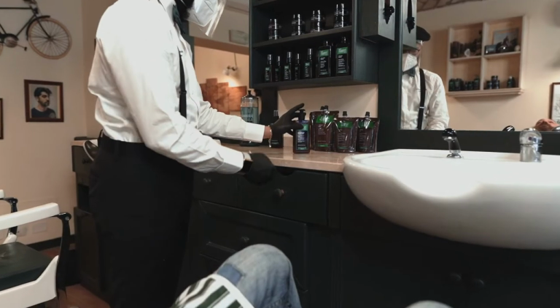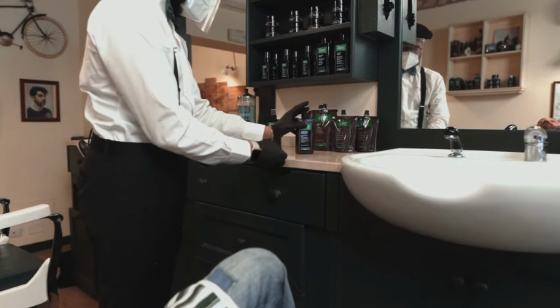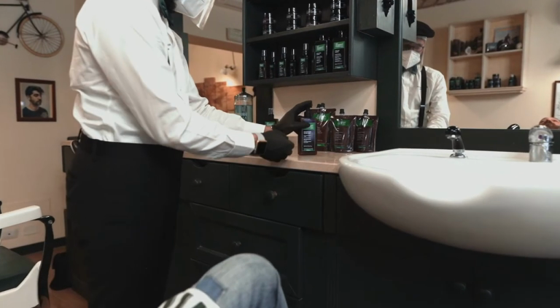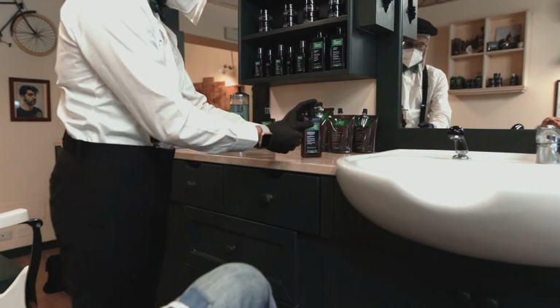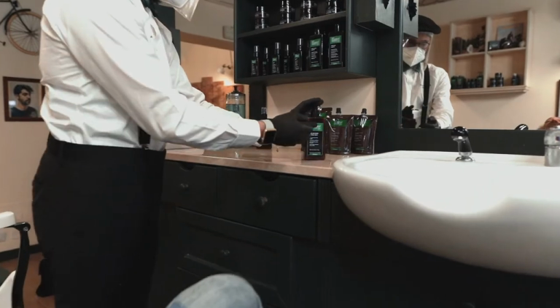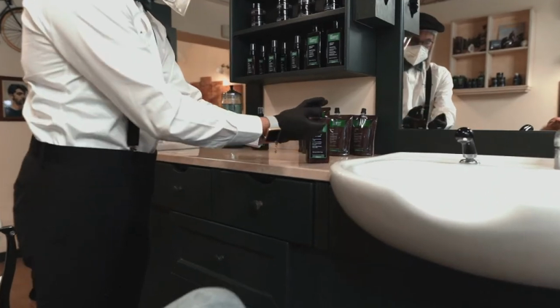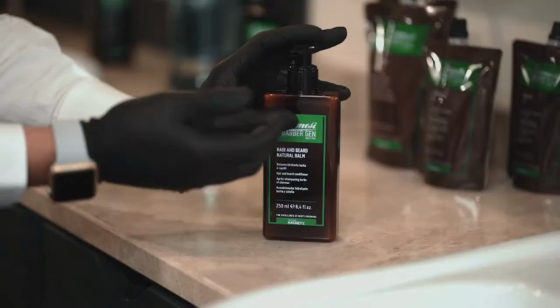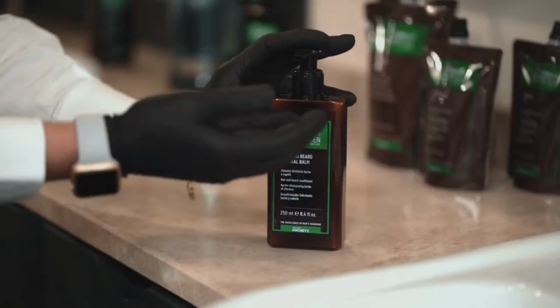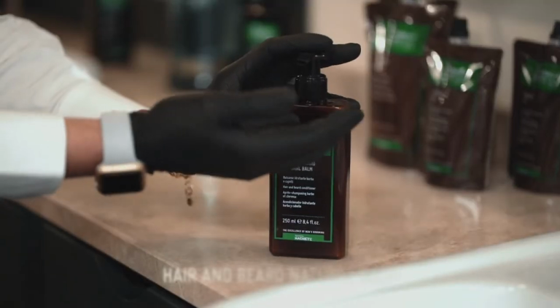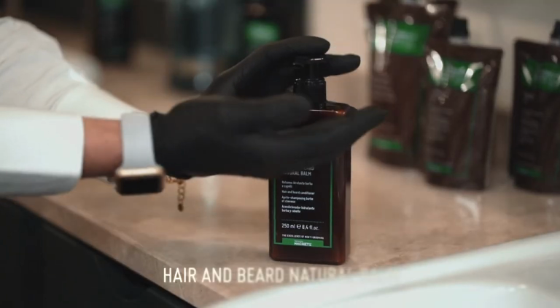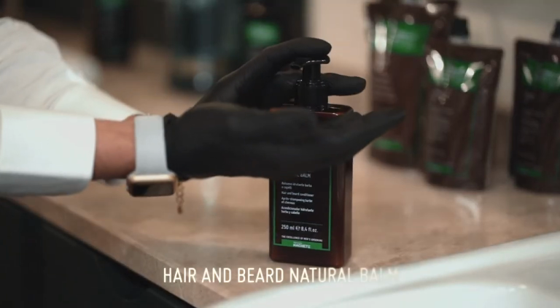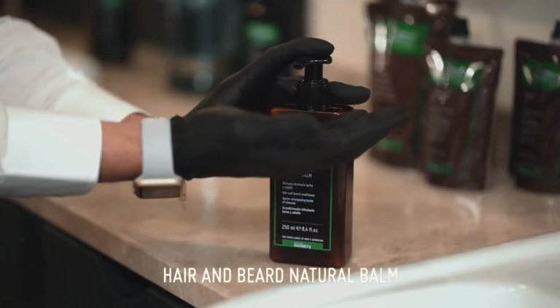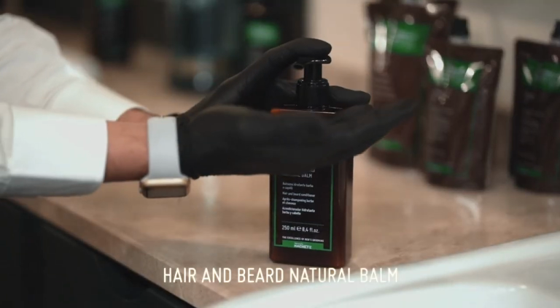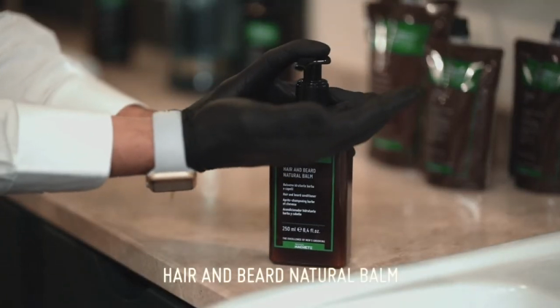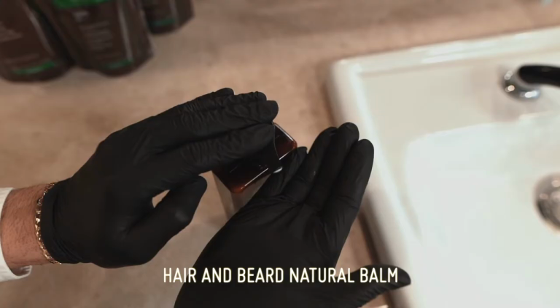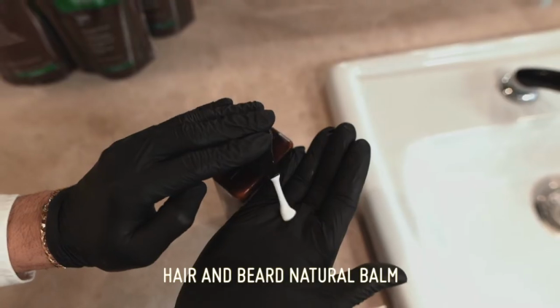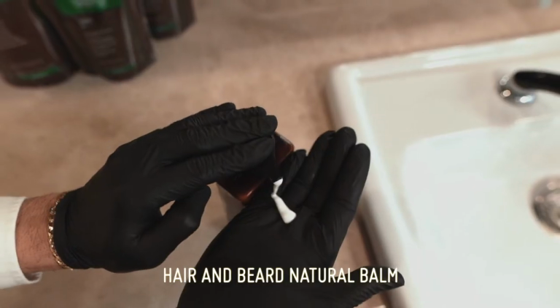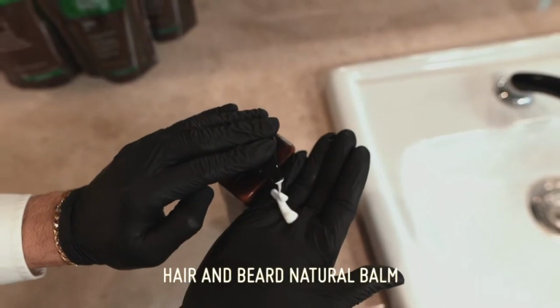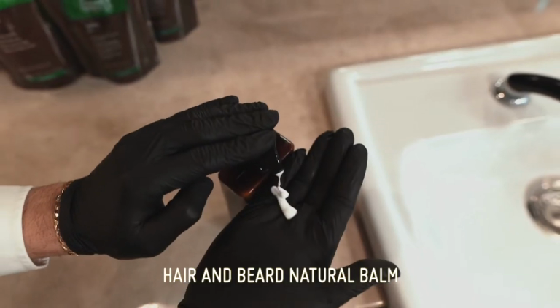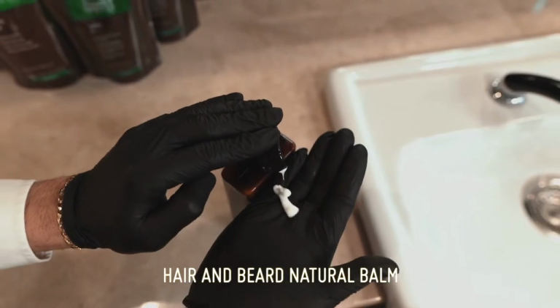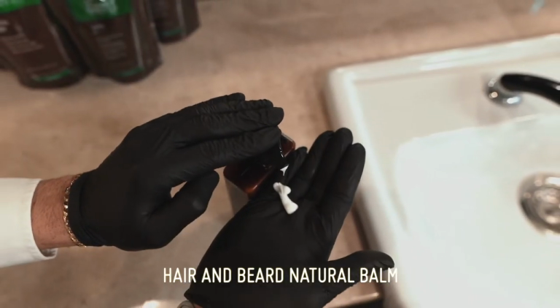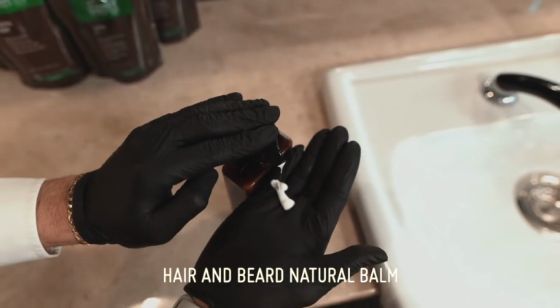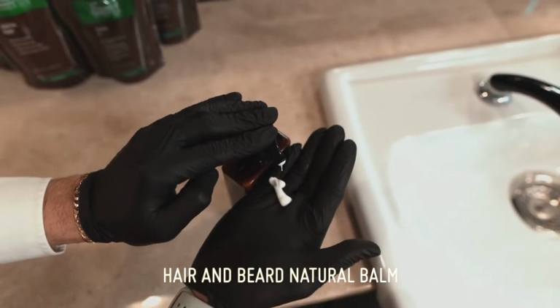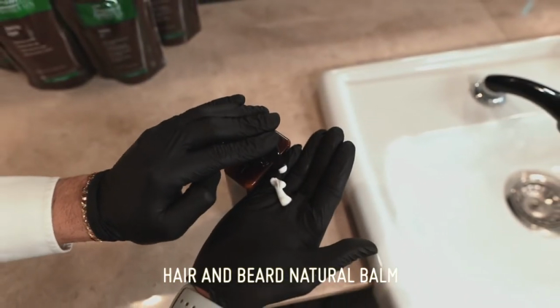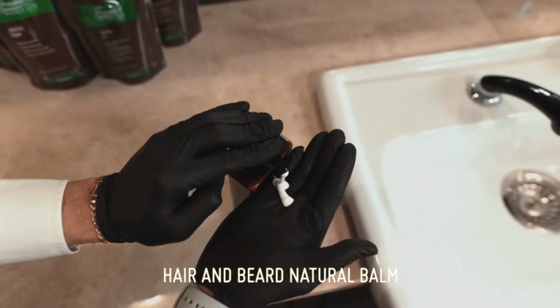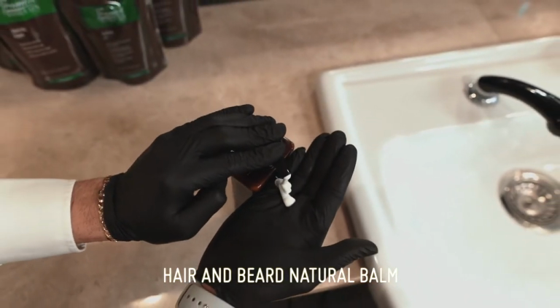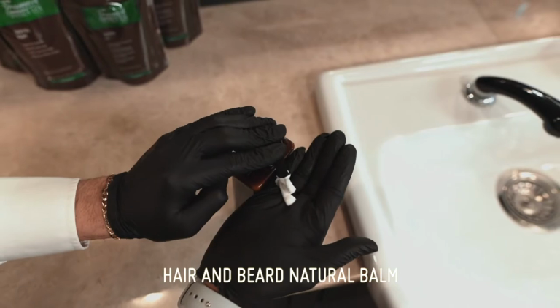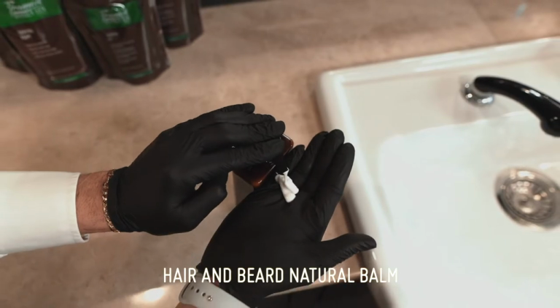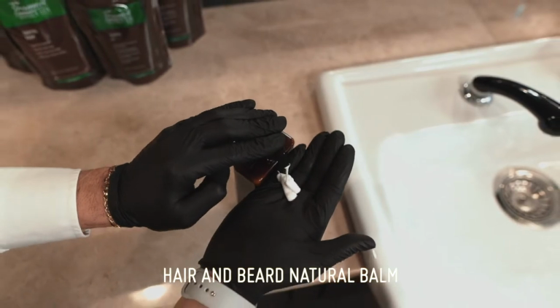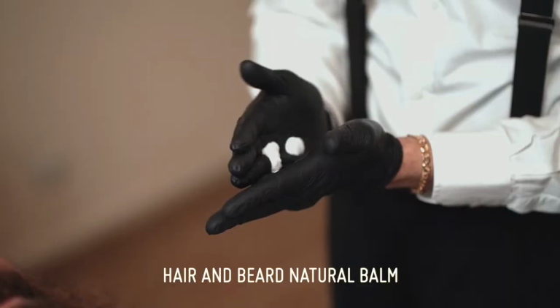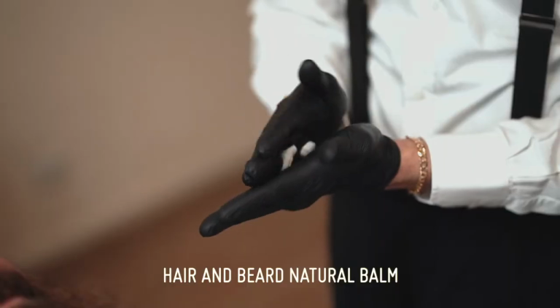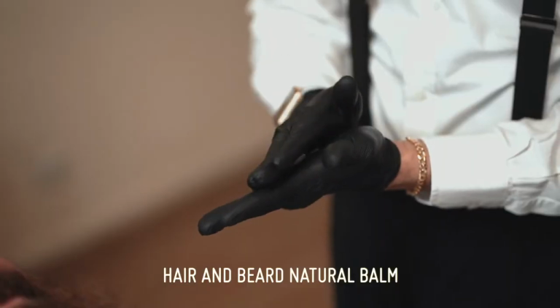Move on to Framacy Barbergen Hair and Beard Natural Balm, and apply it evenly and tenderly all over the length of the beard.